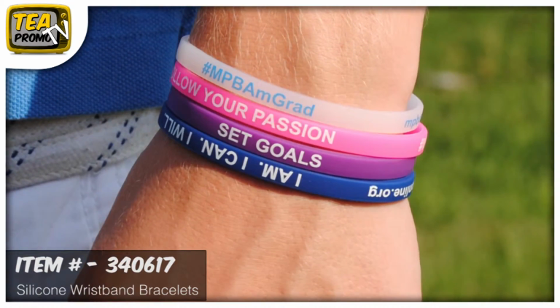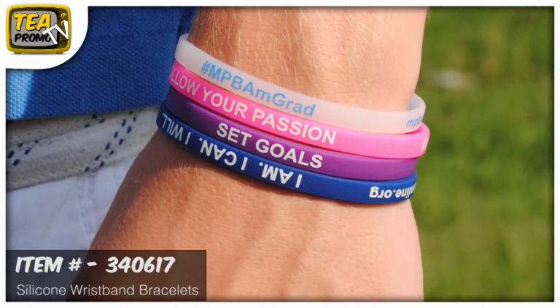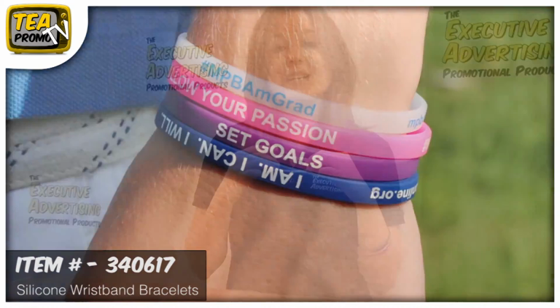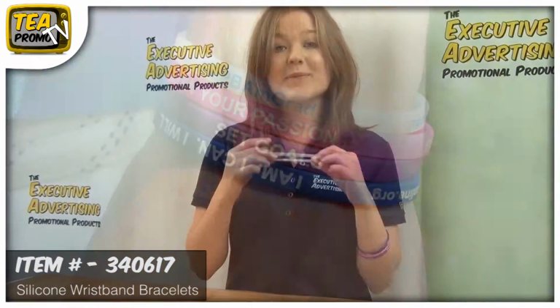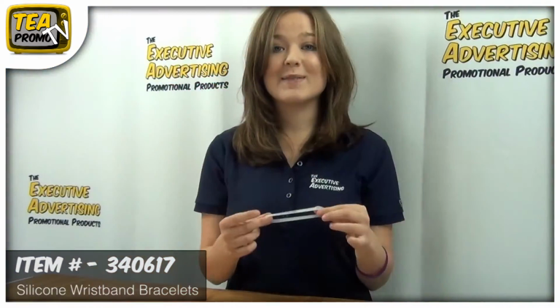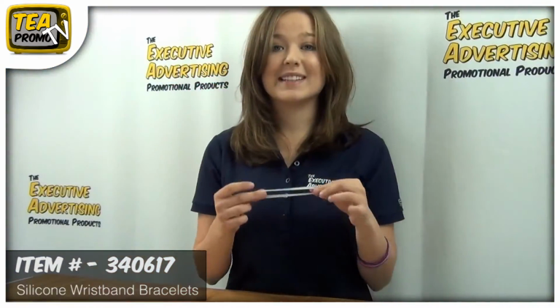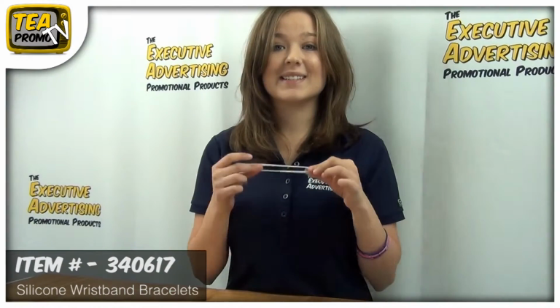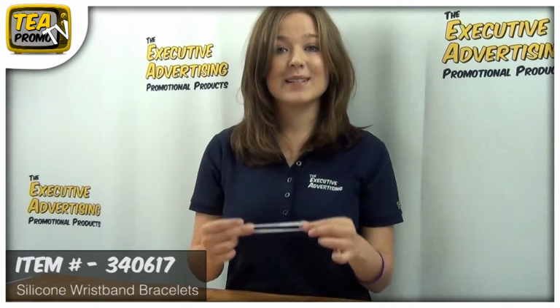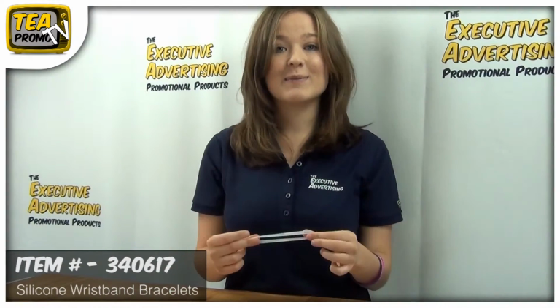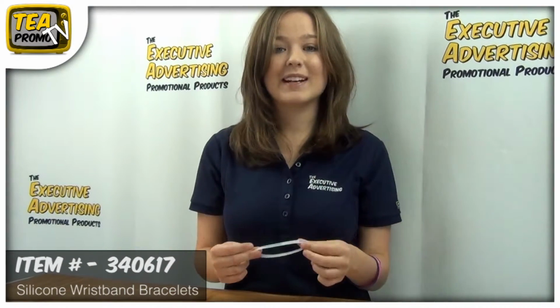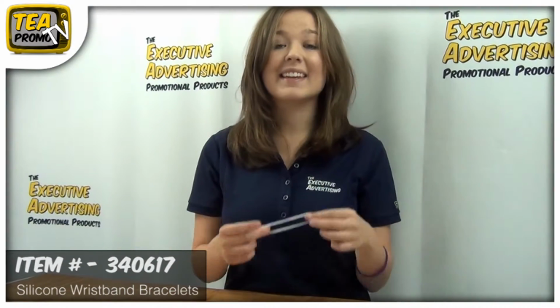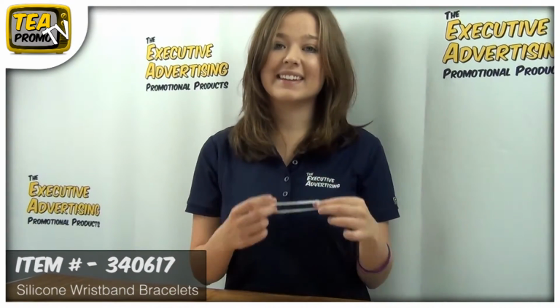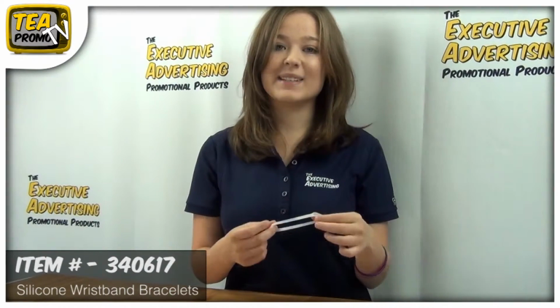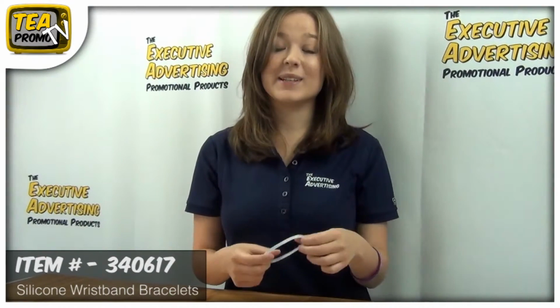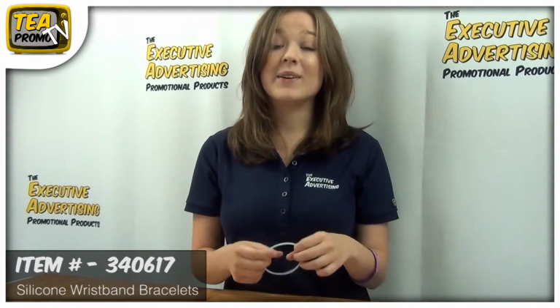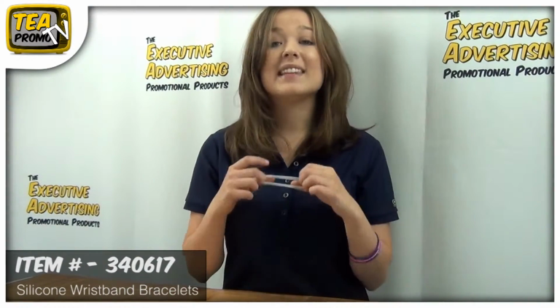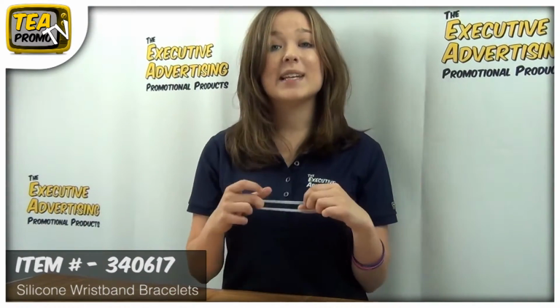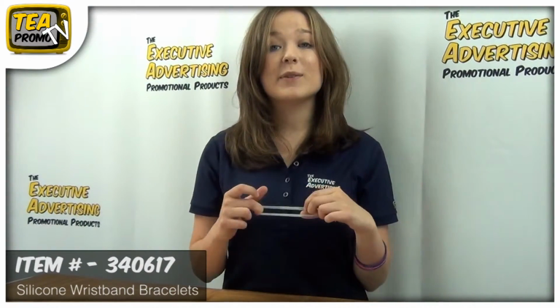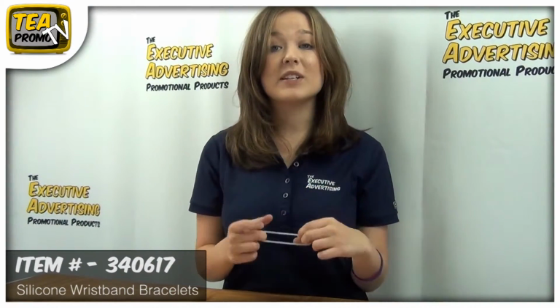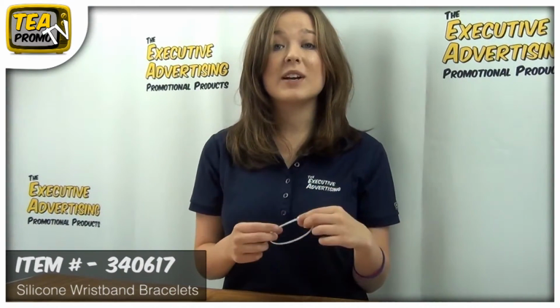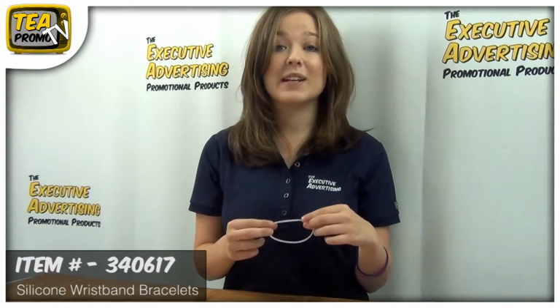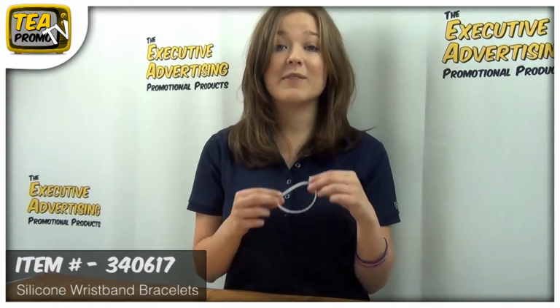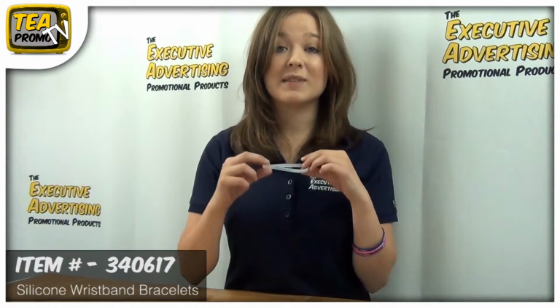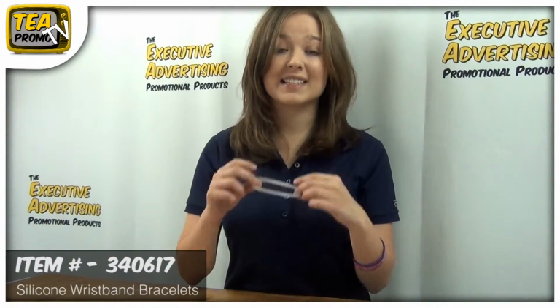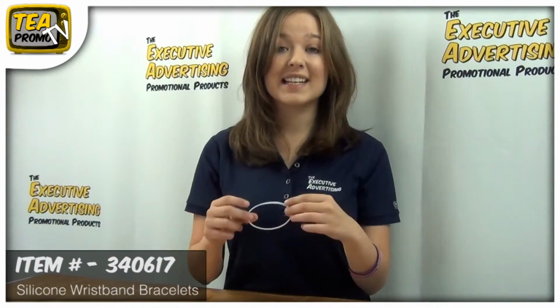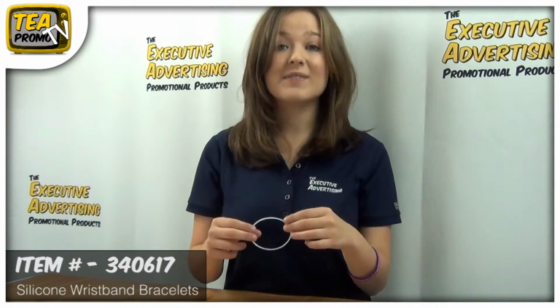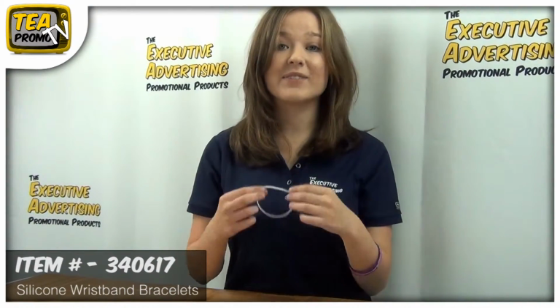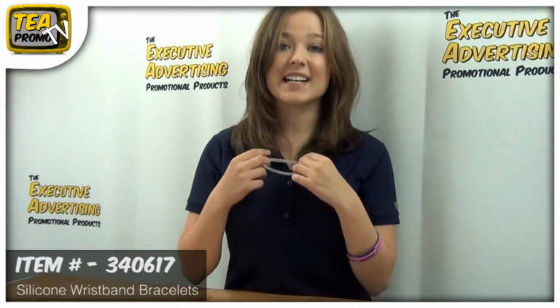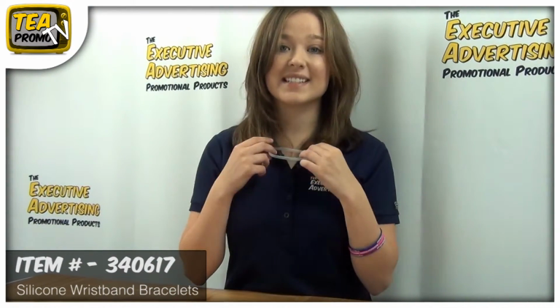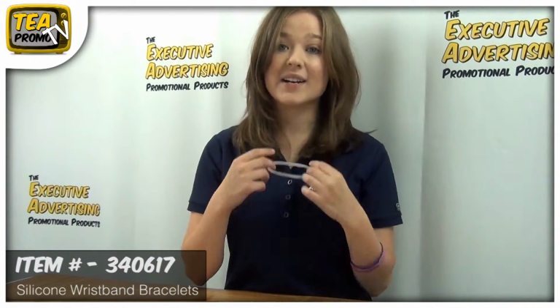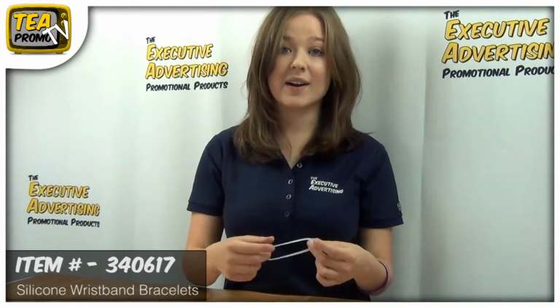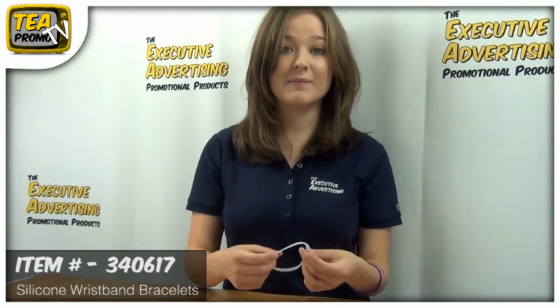To find out more about this awesome product, click the link below, and thank you for watching our video from TheExecutiveAdvertising.com.